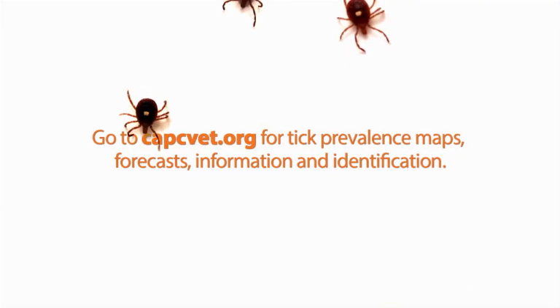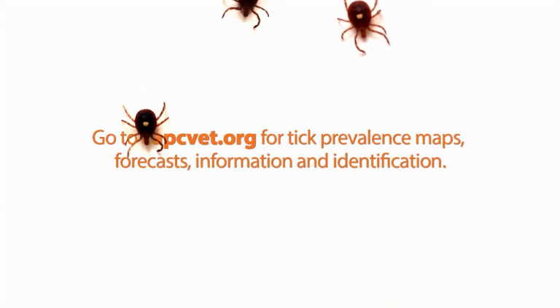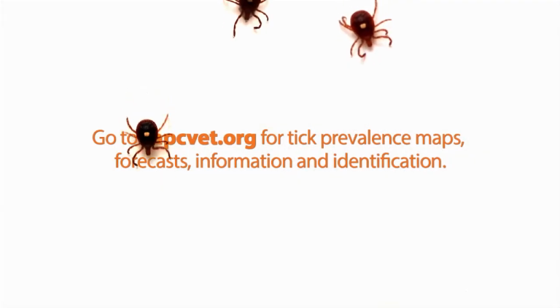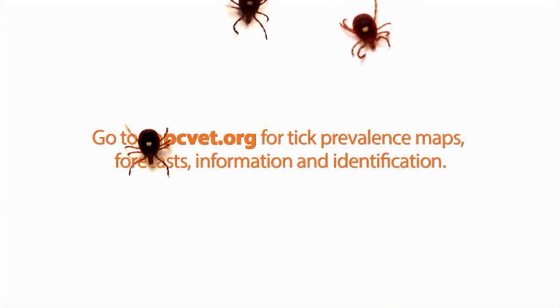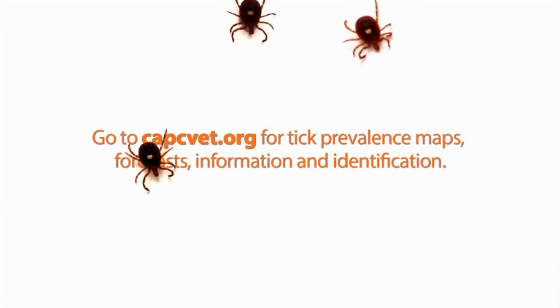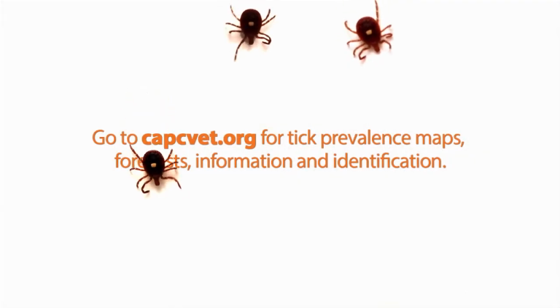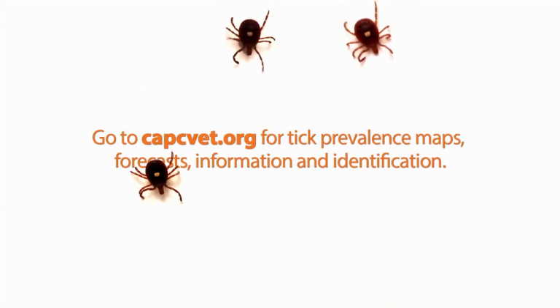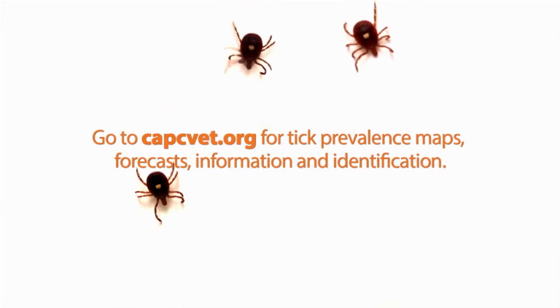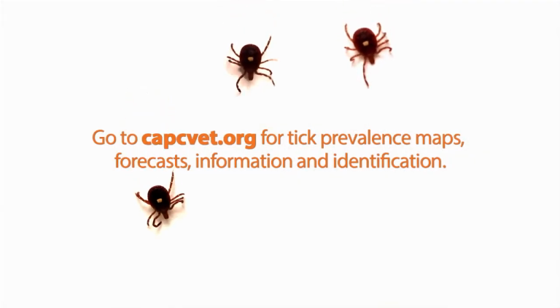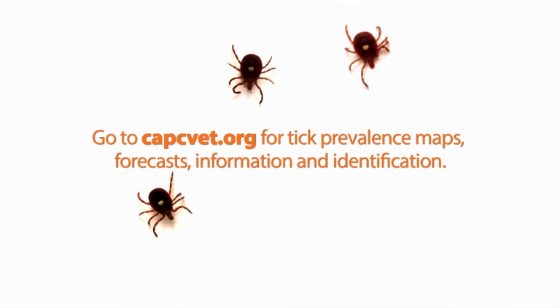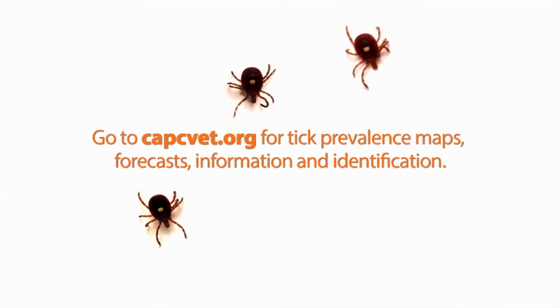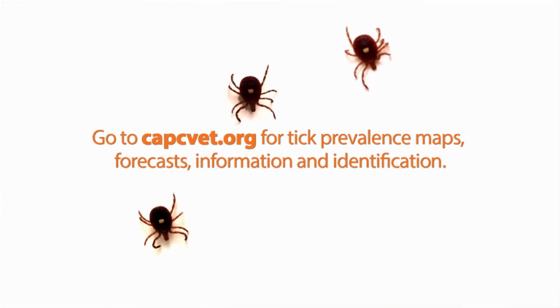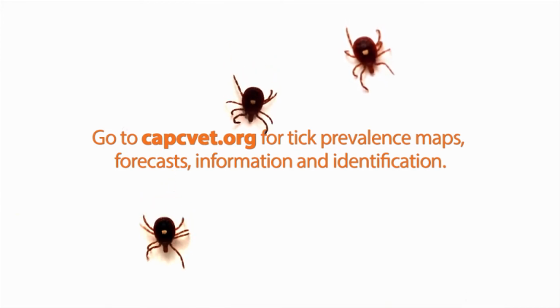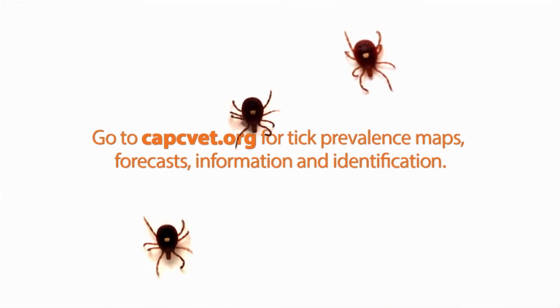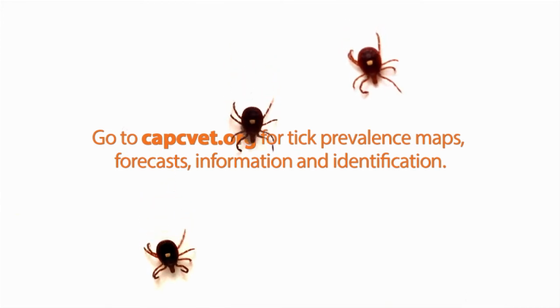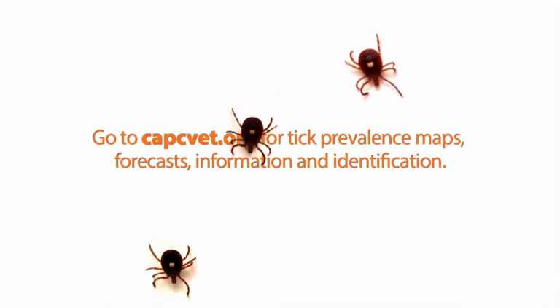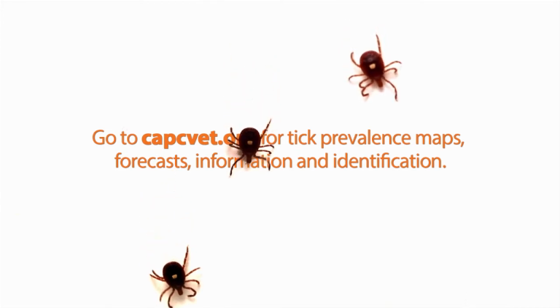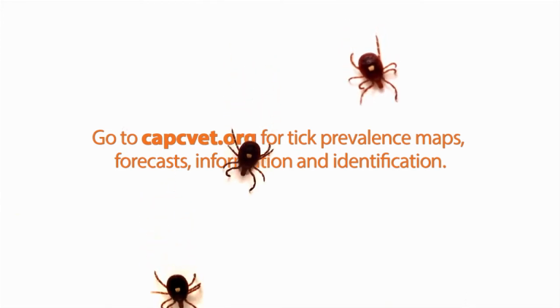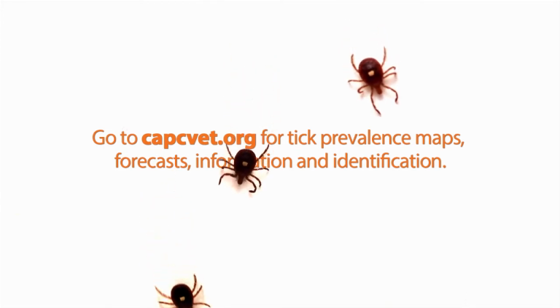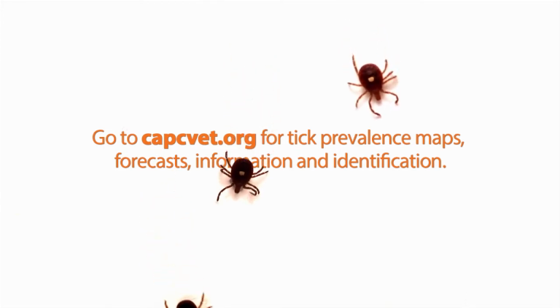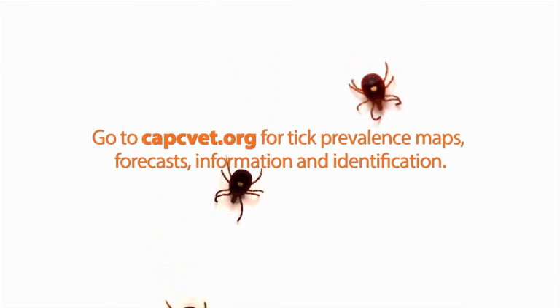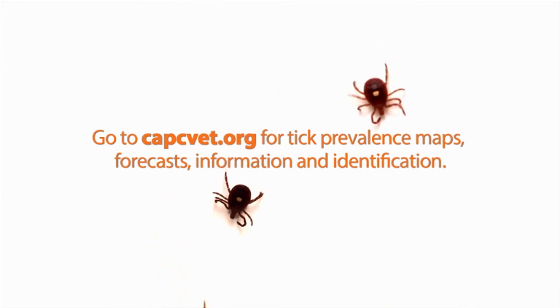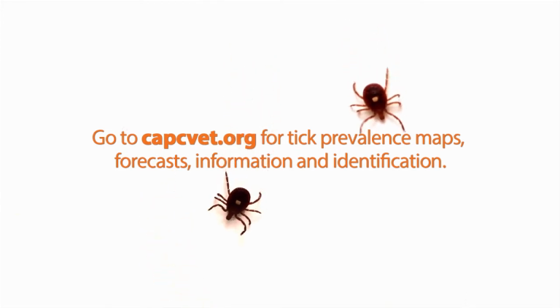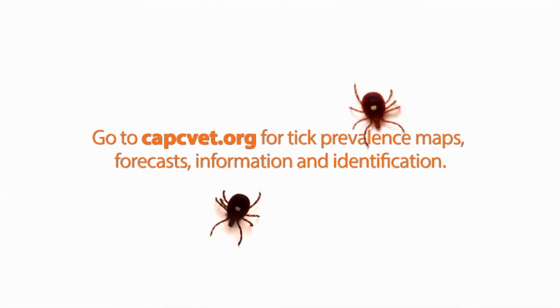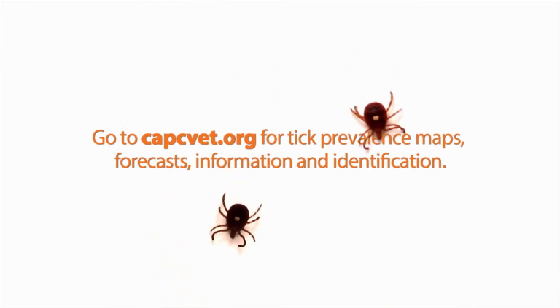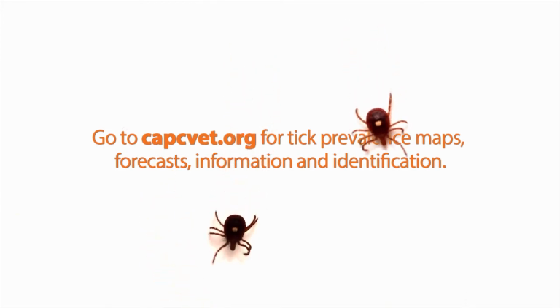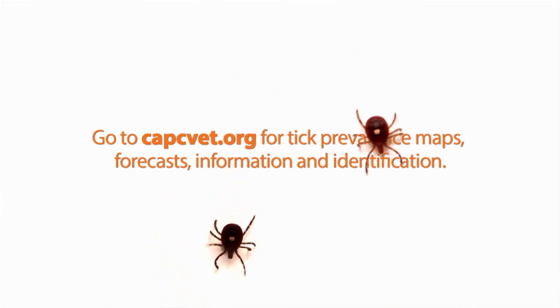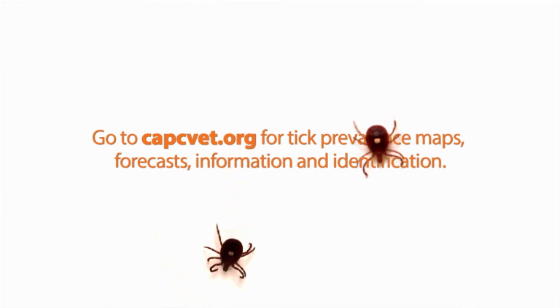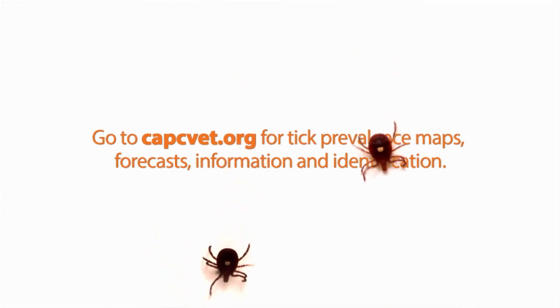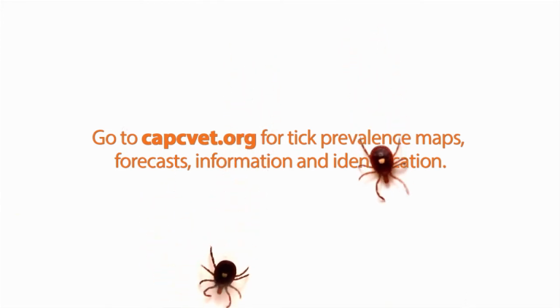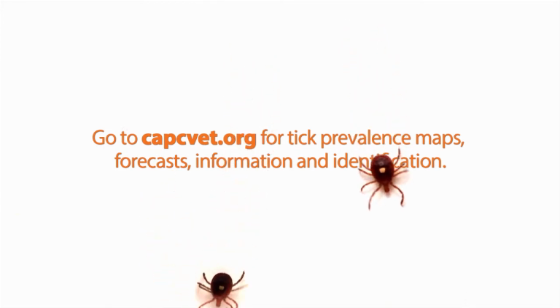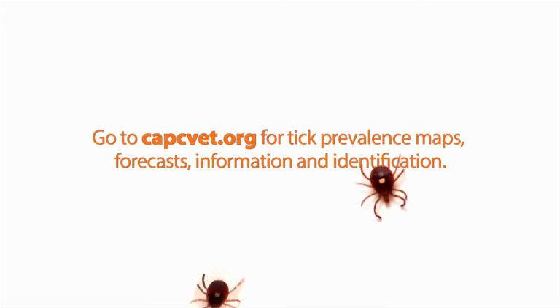There's great information about different ticks, their habitats, and how to identify them on the CAPC website at CAPCVet.org.